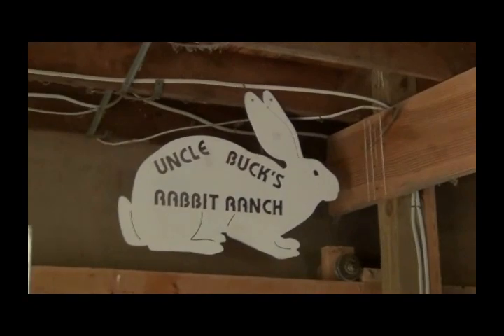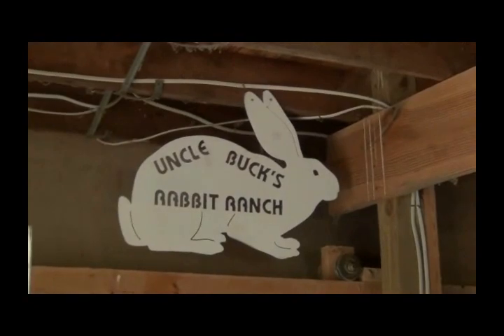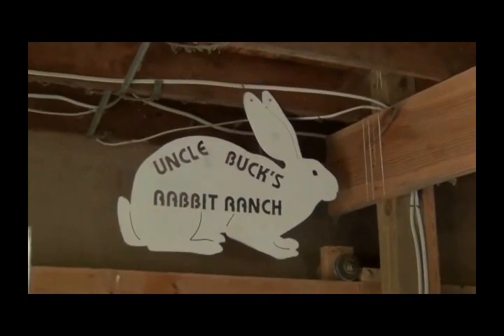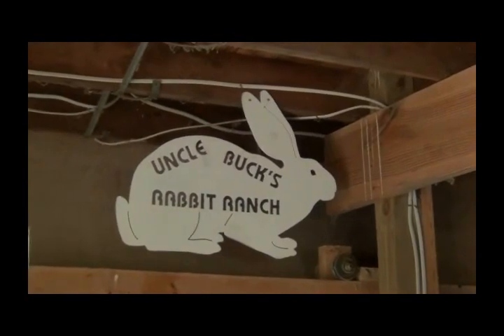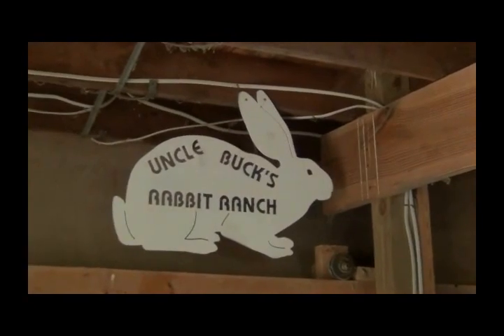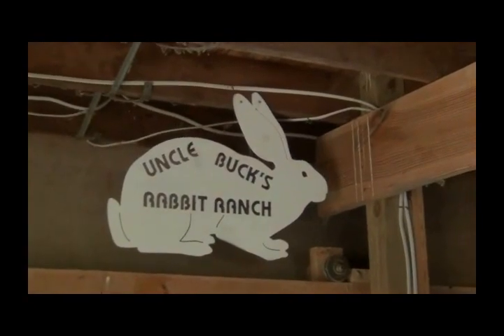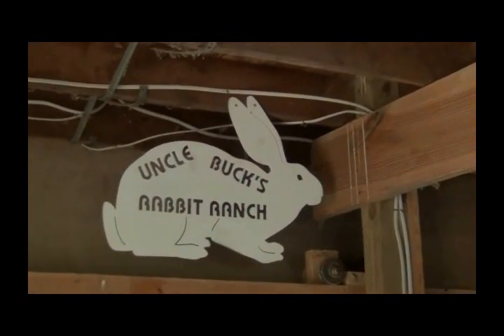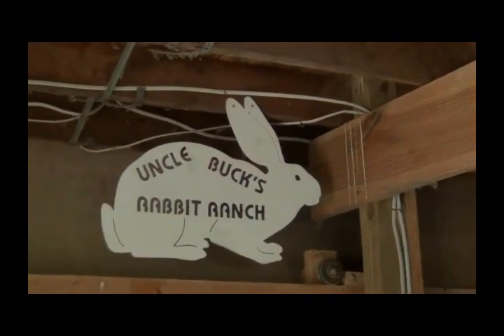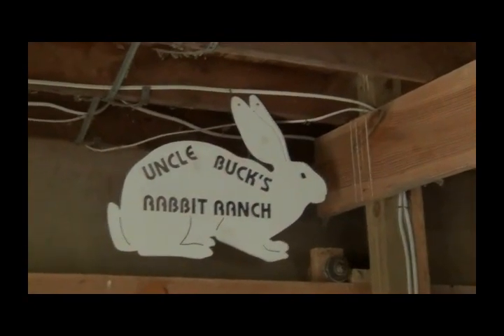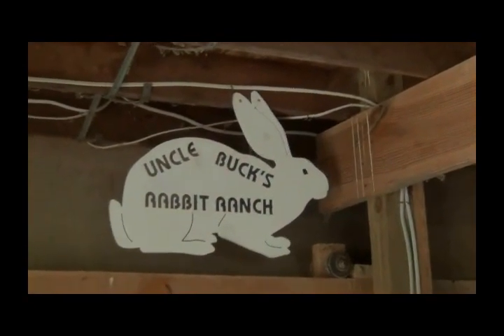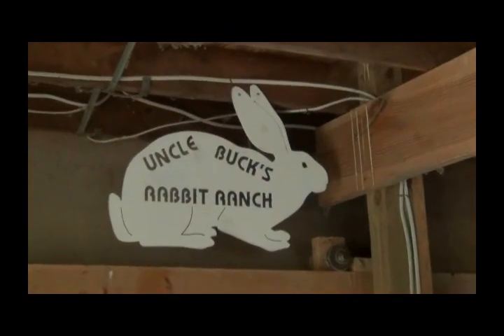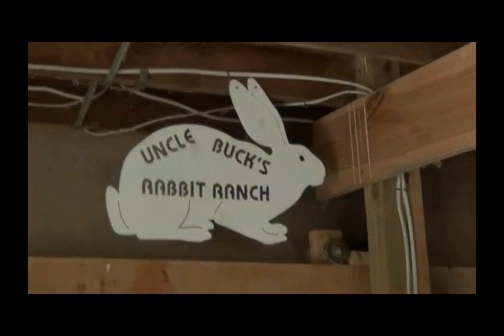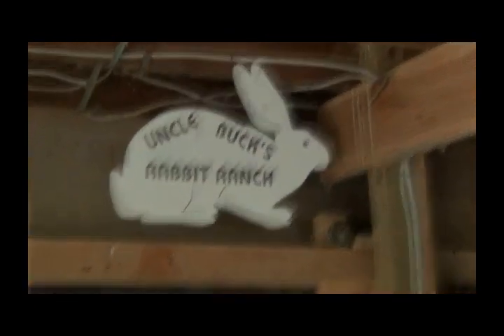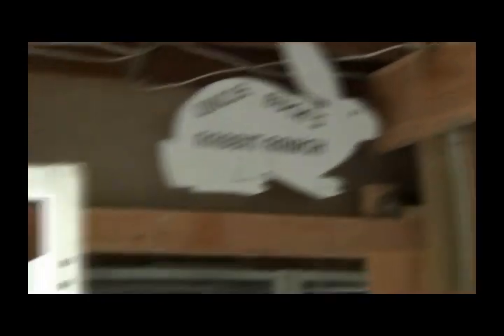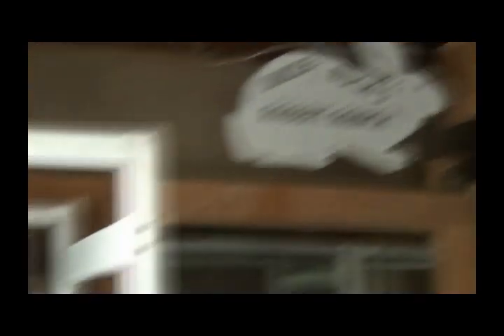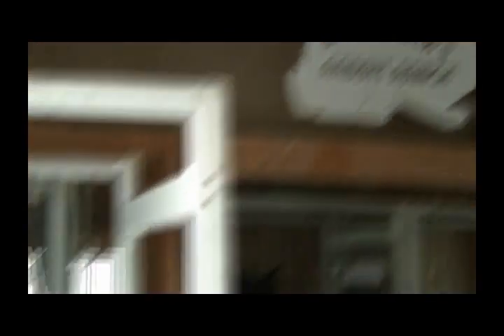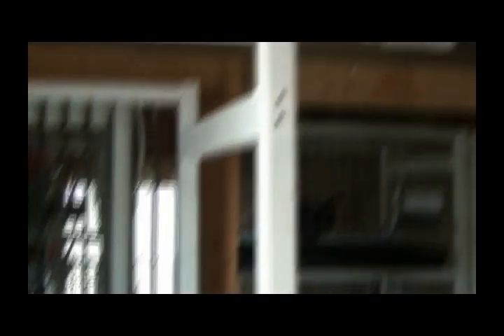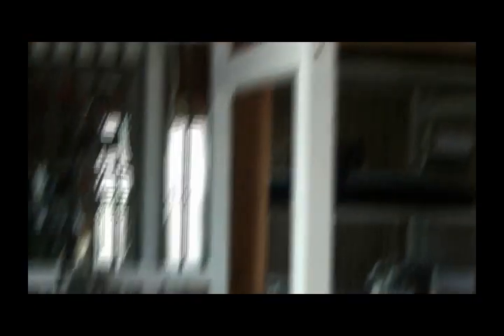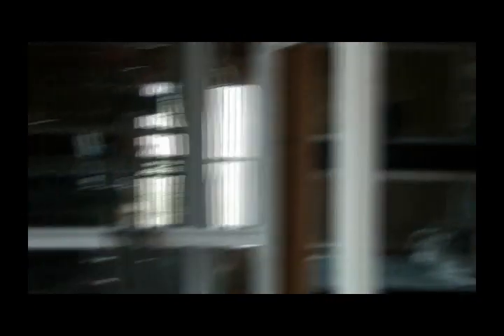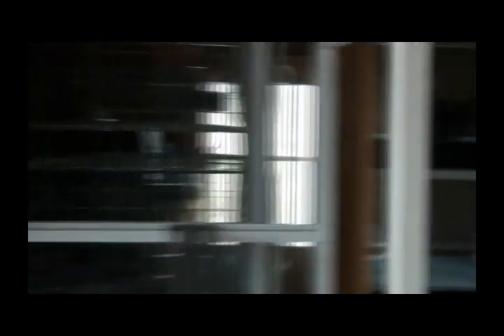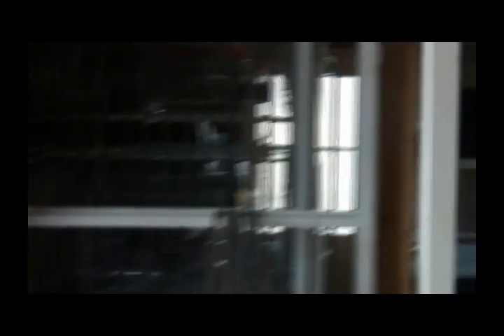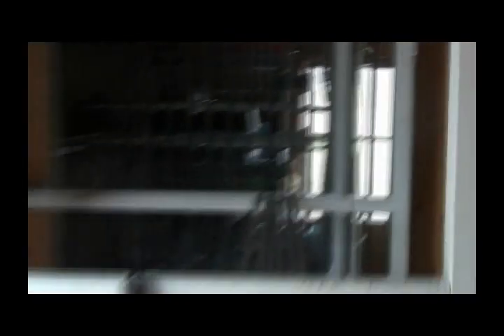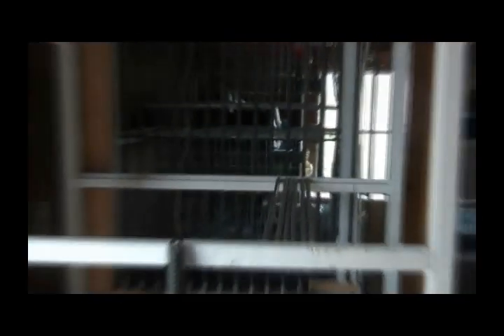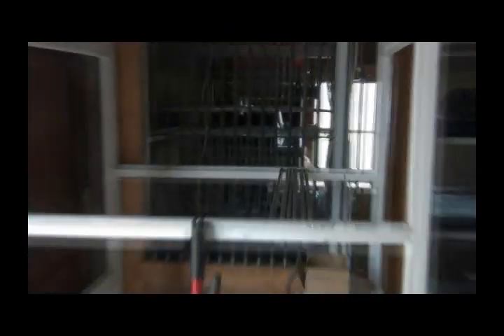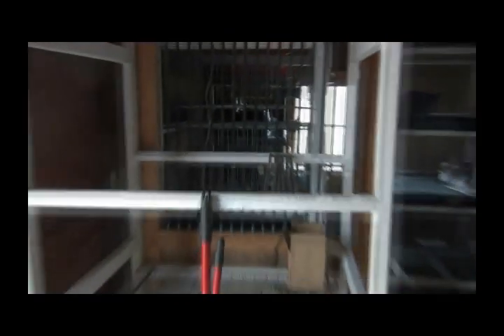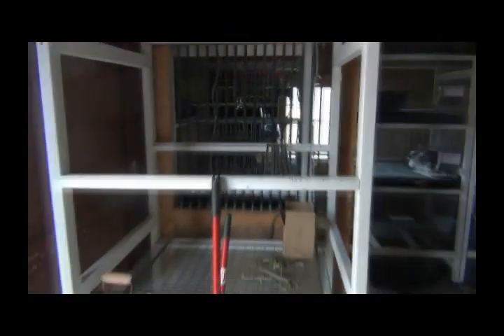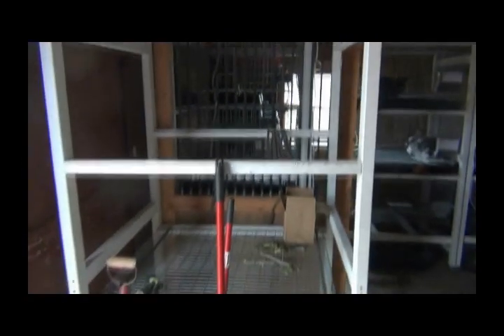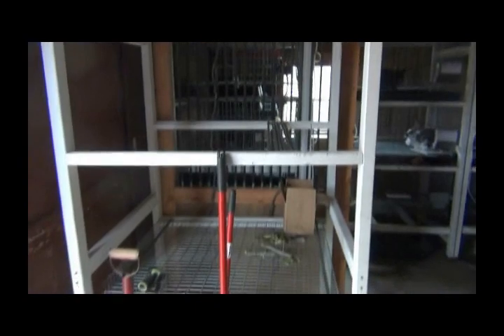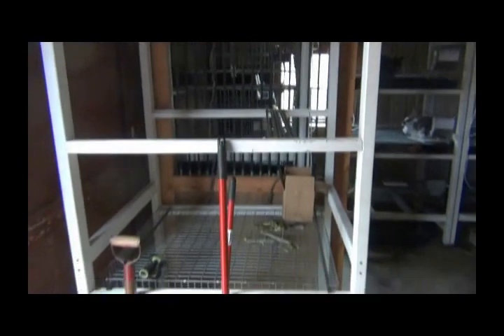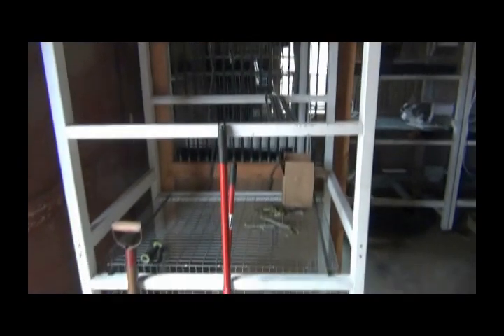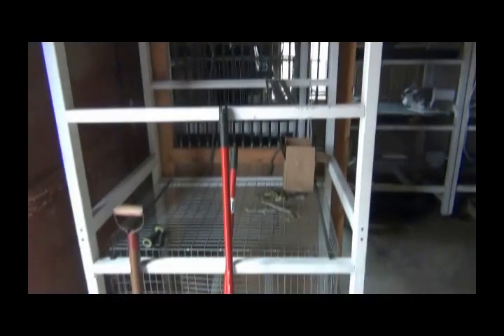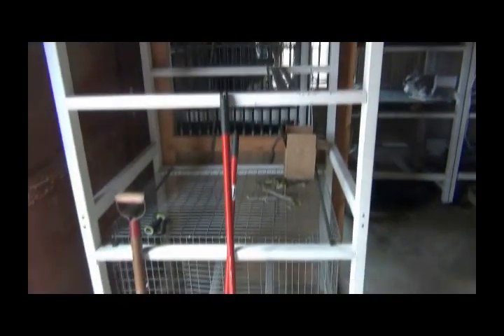Got my little sign hung up right here. I've got to build two more cages.